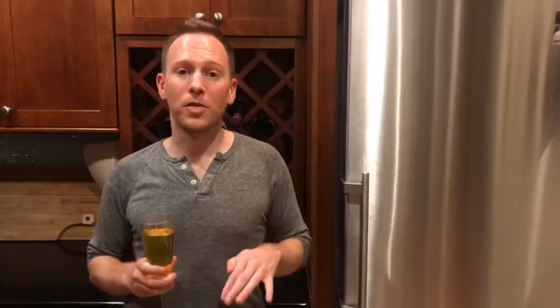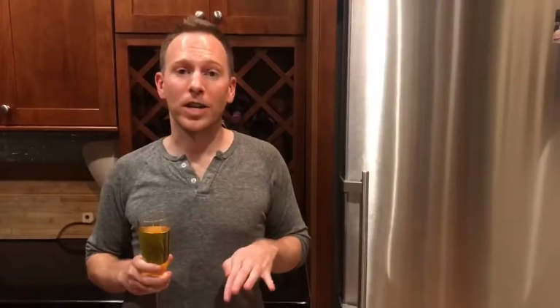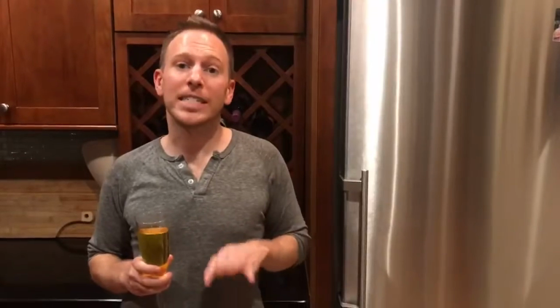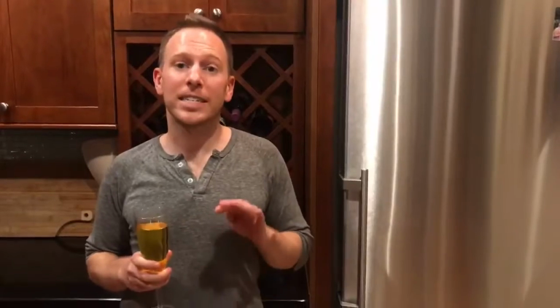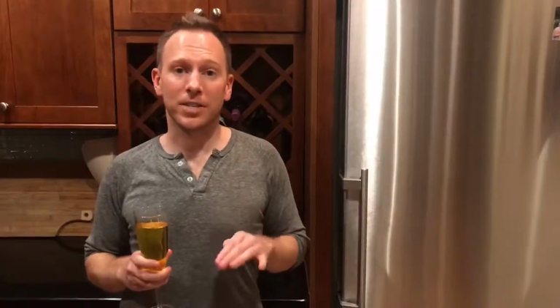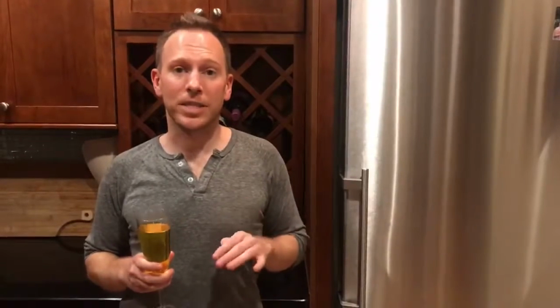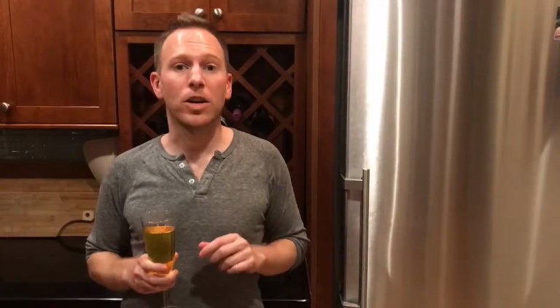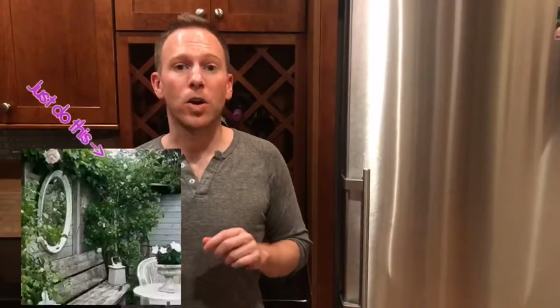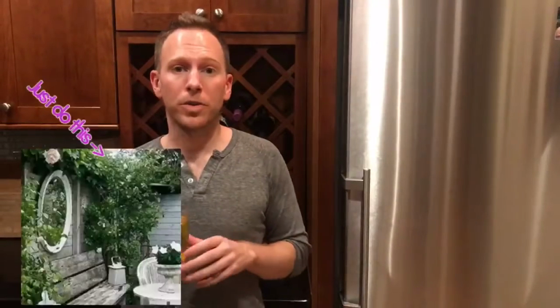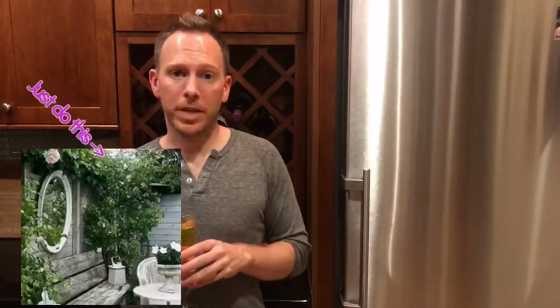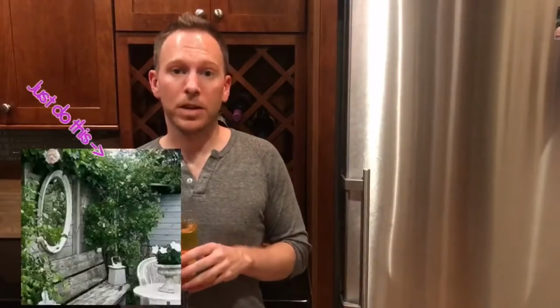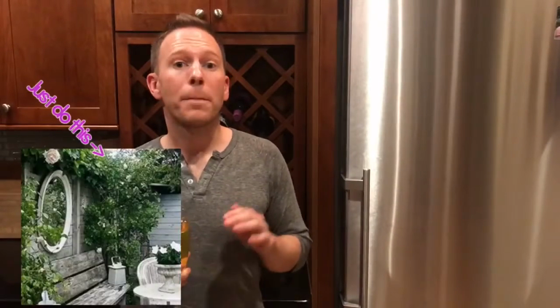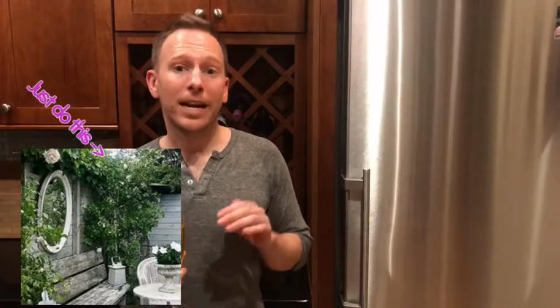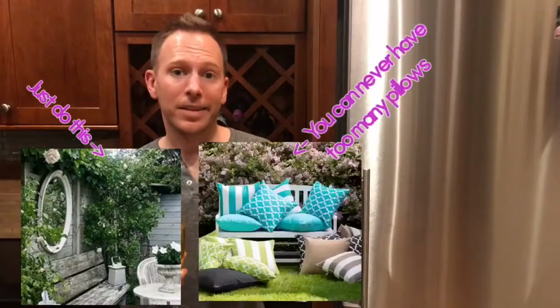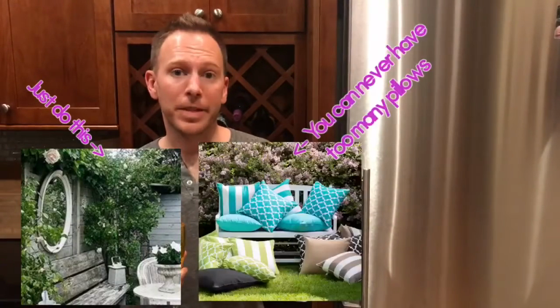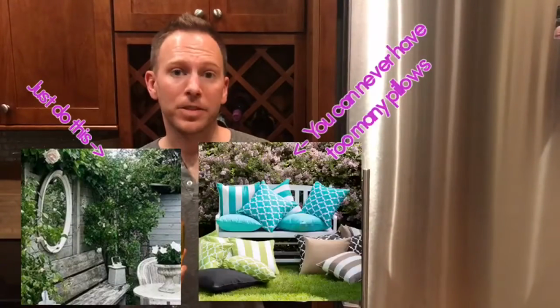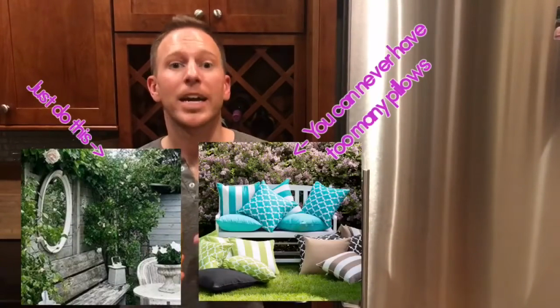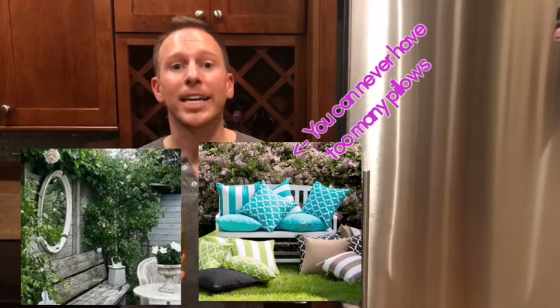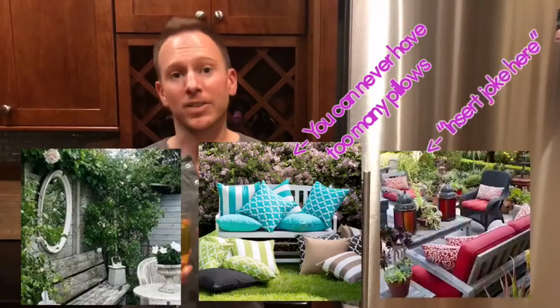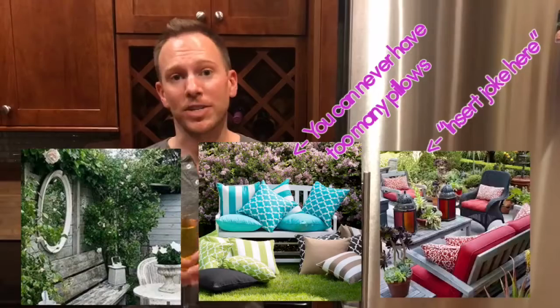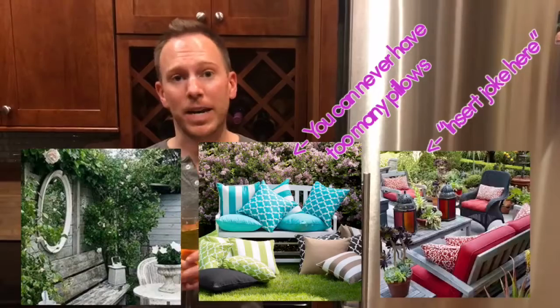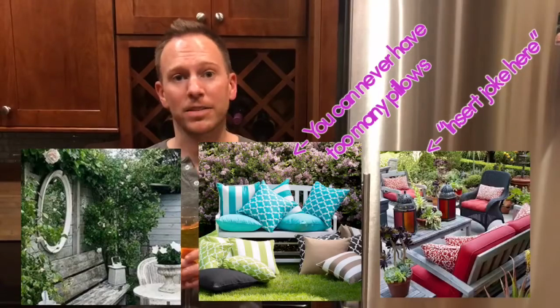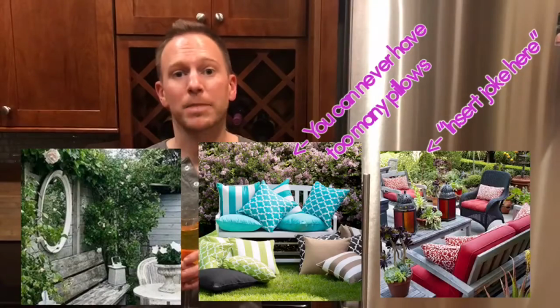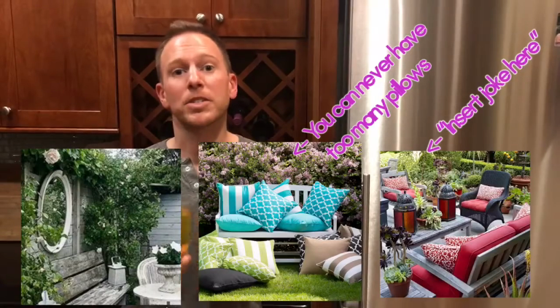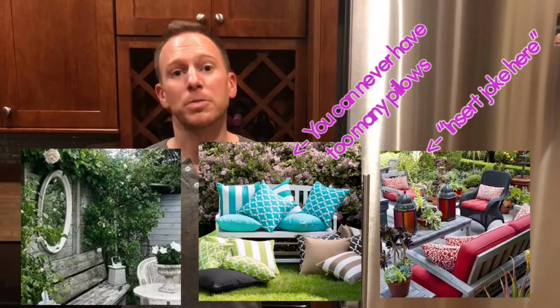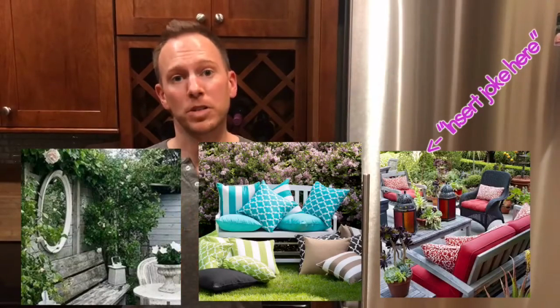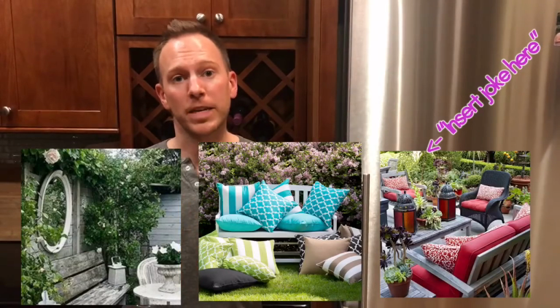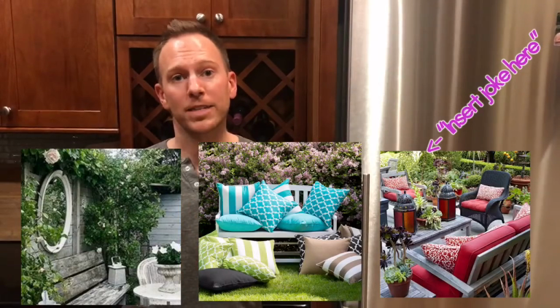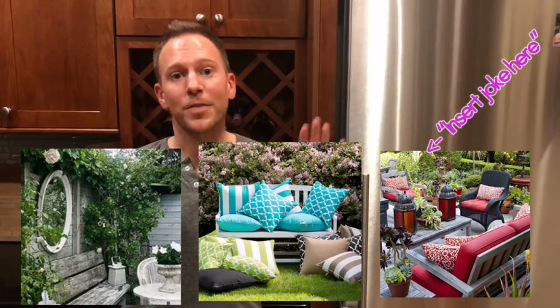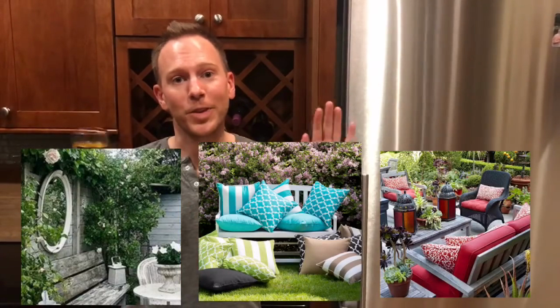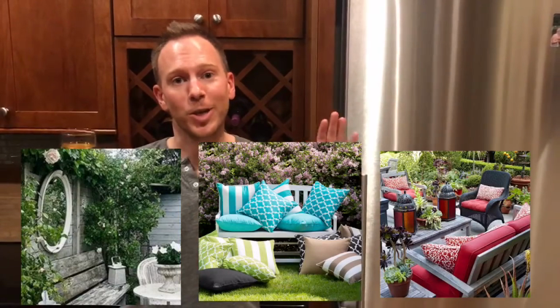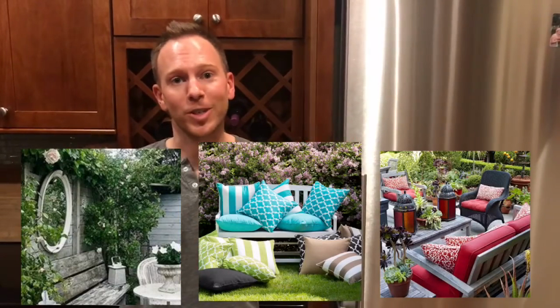Overall, it's the accessories like an all-weather mirror, piling on the pillows, and contrasting patterns that make a small space feel larger.